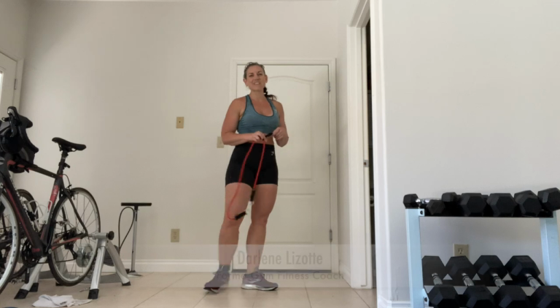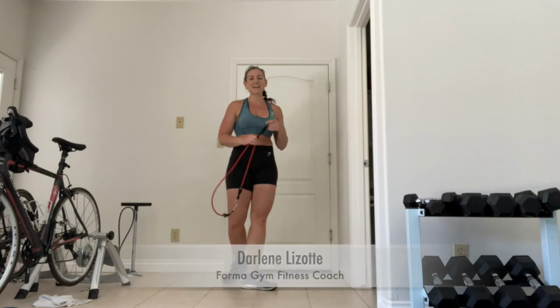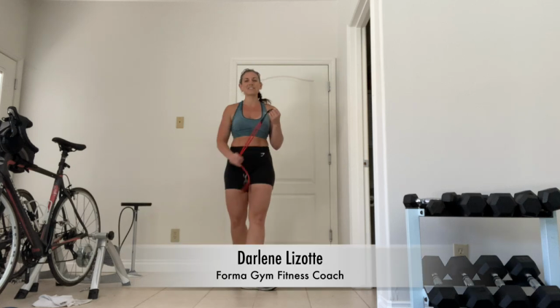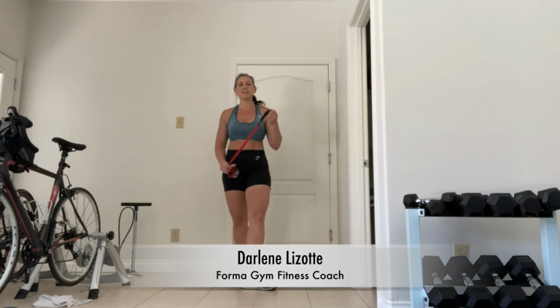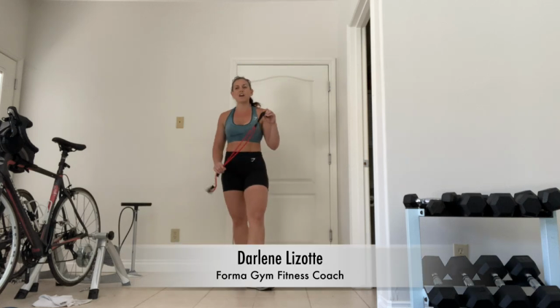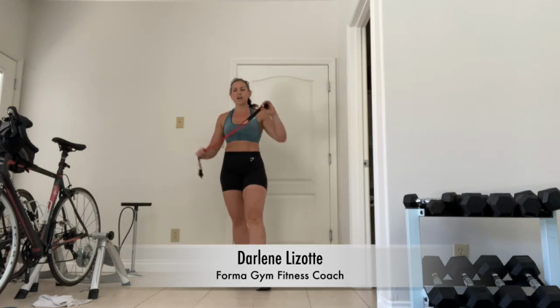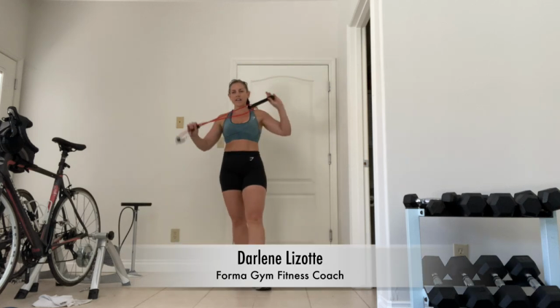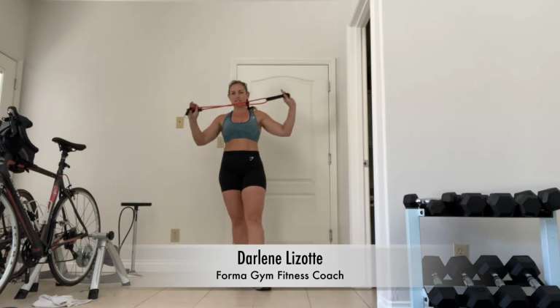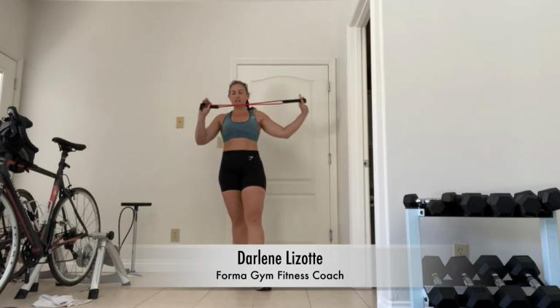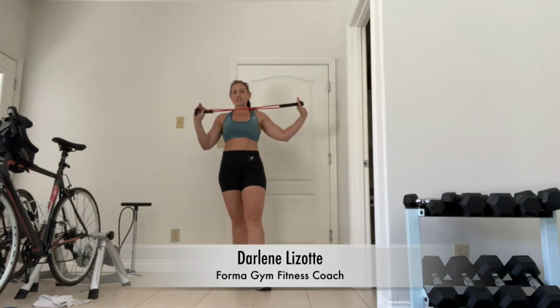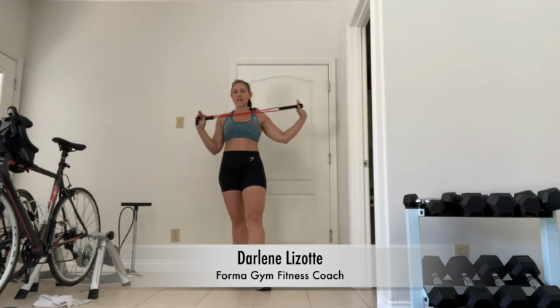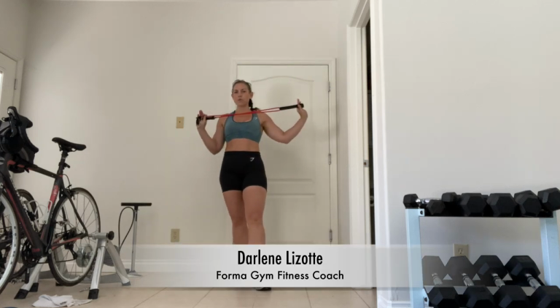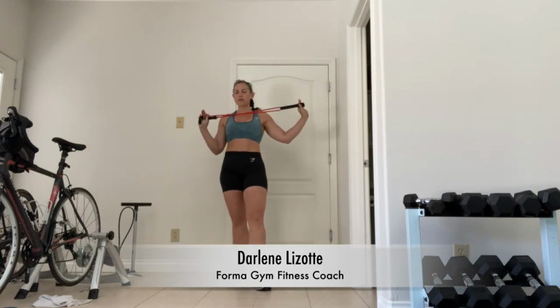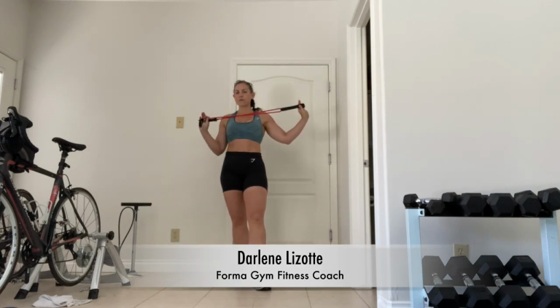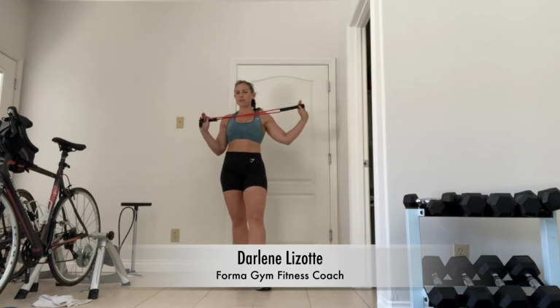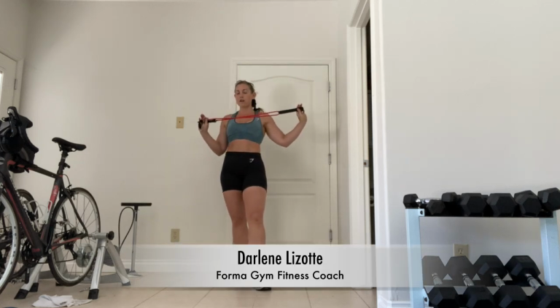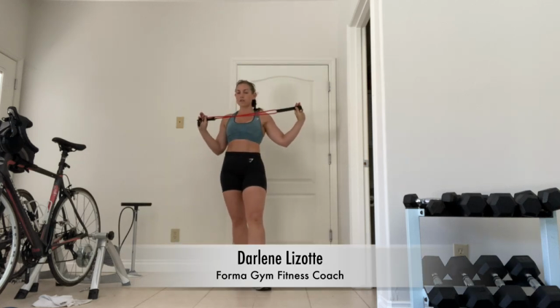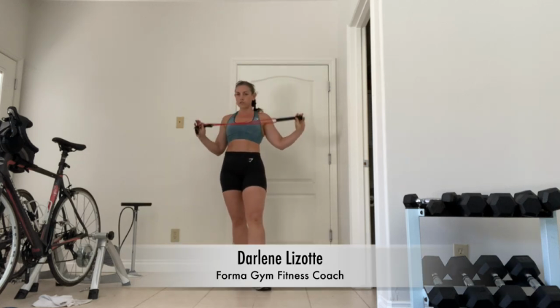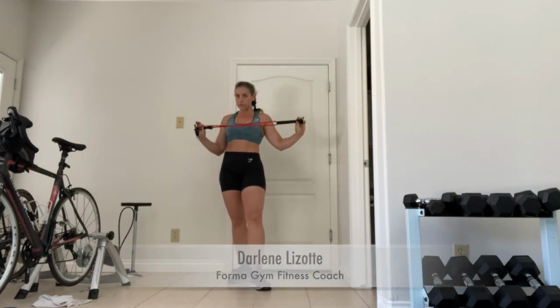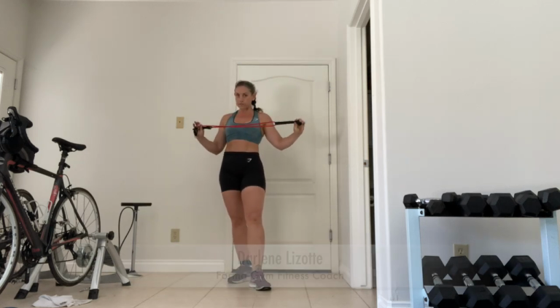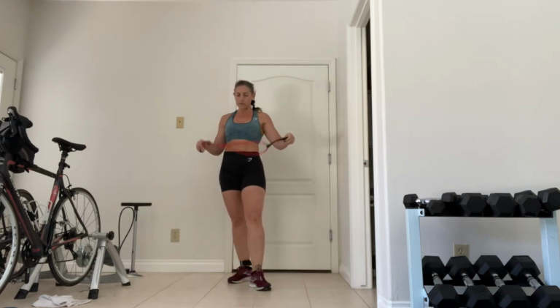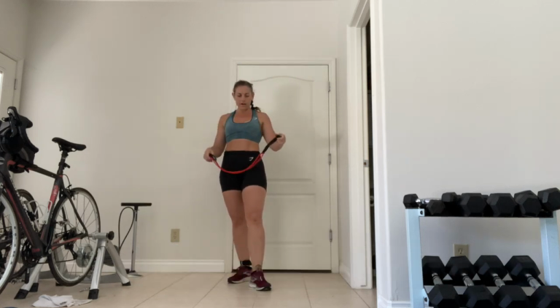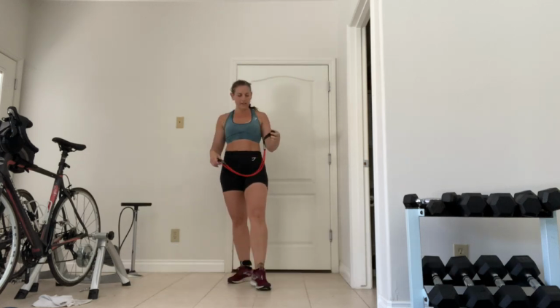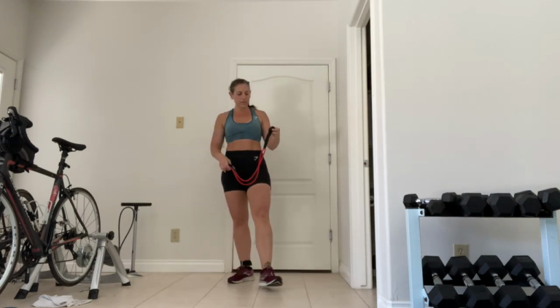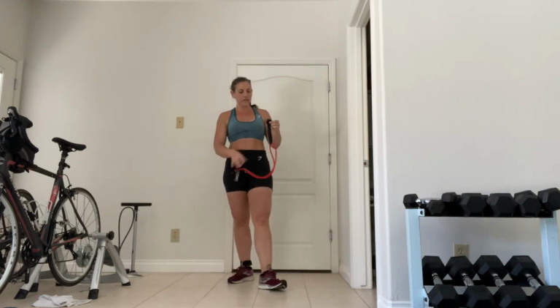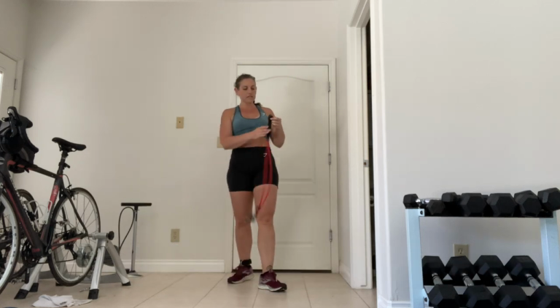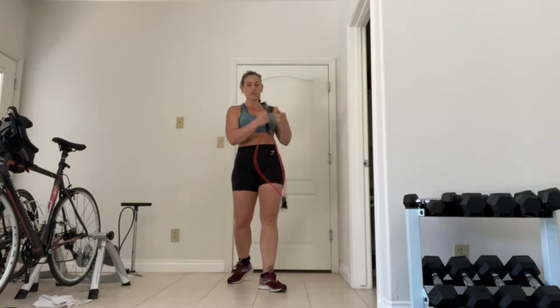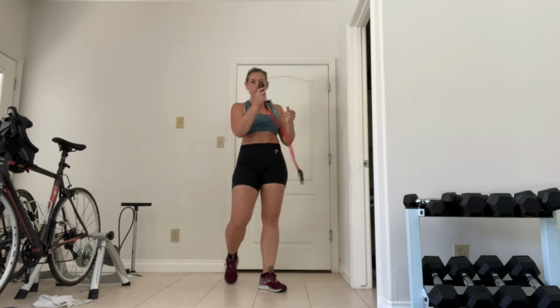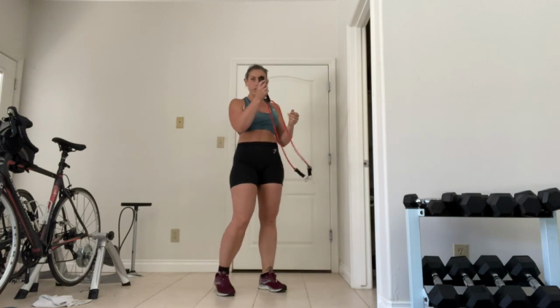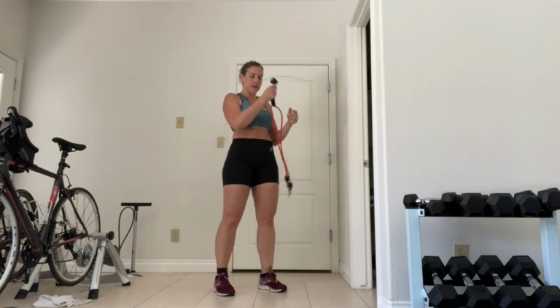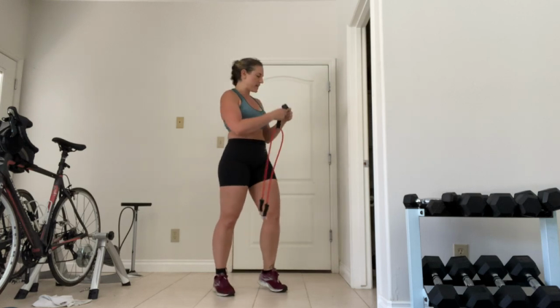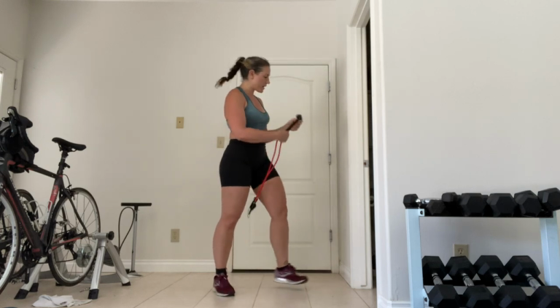Hey guys, today we're going to be working on glutes. I've got the little door jam here.